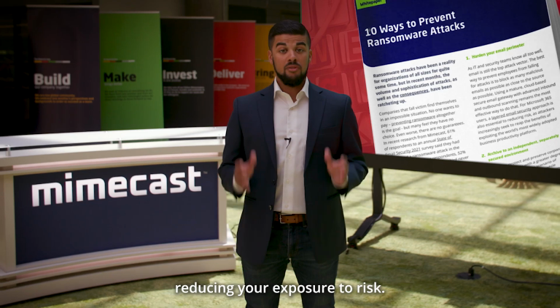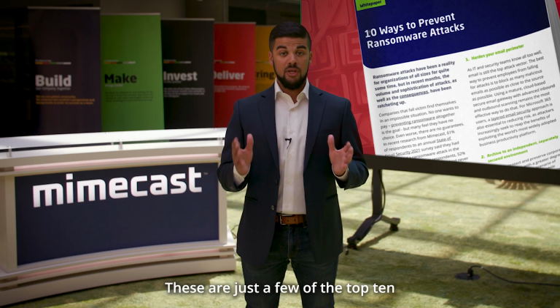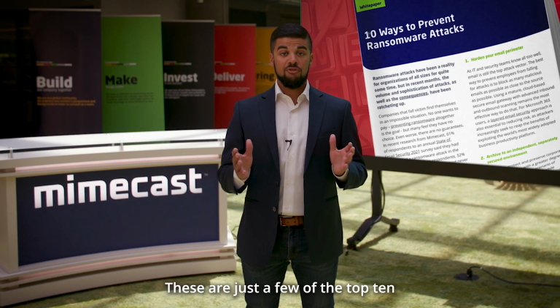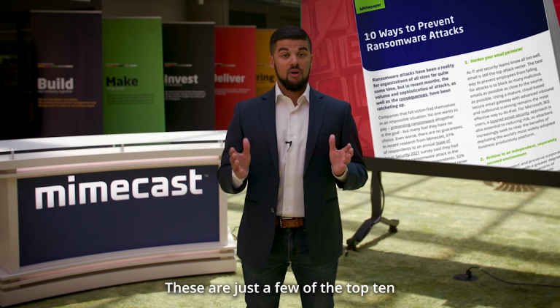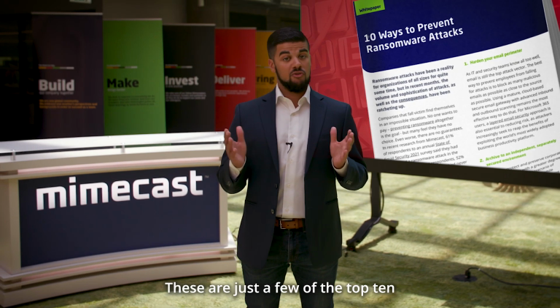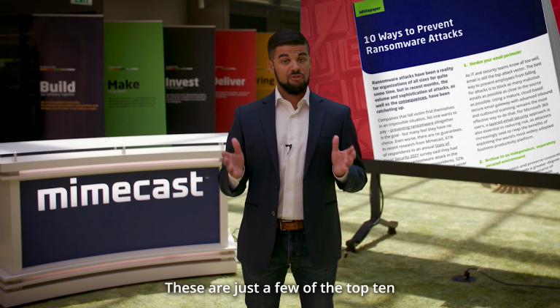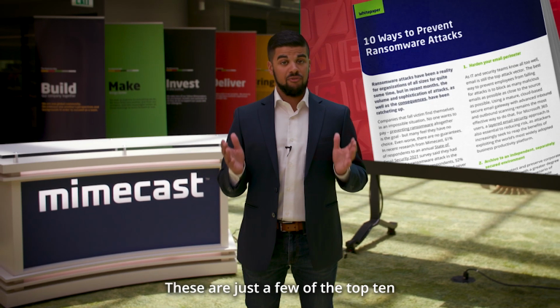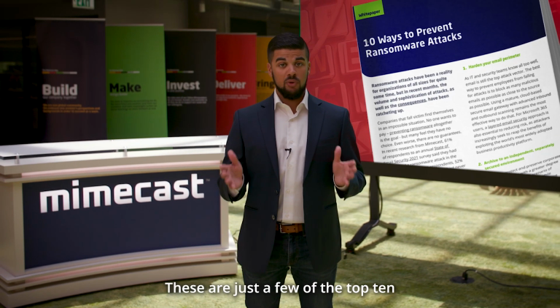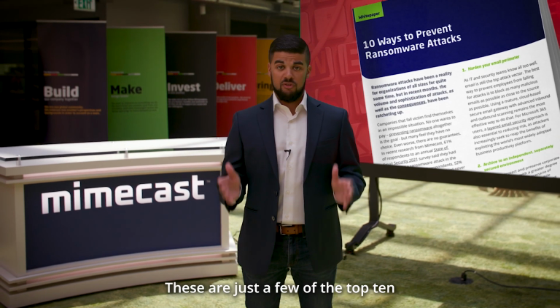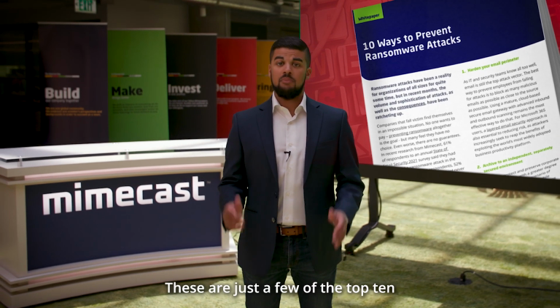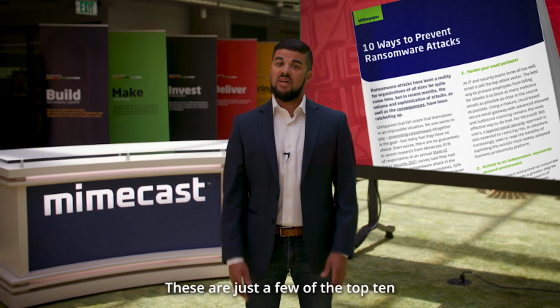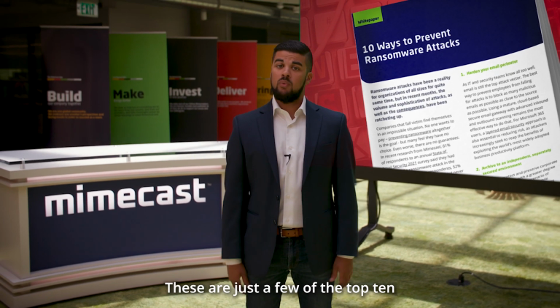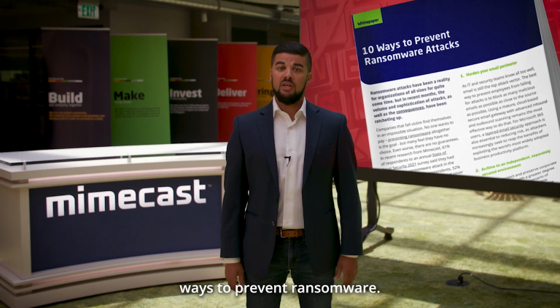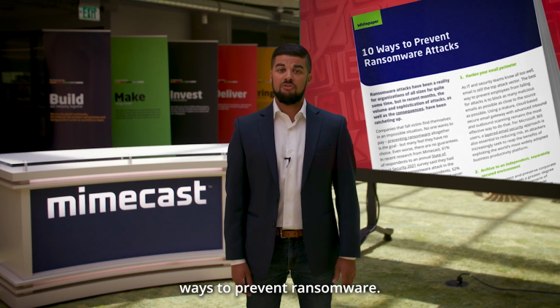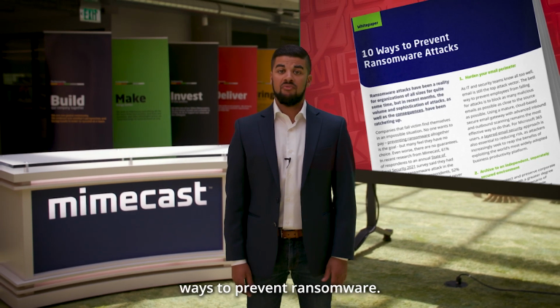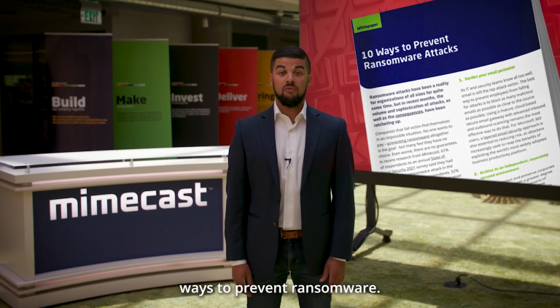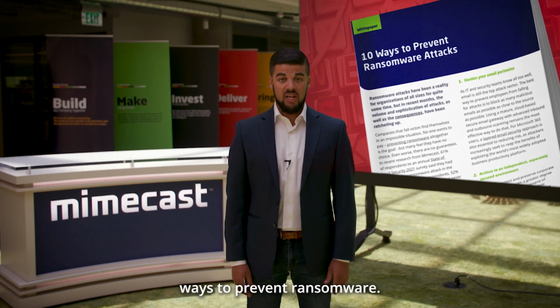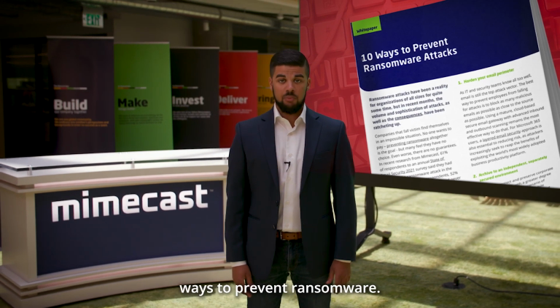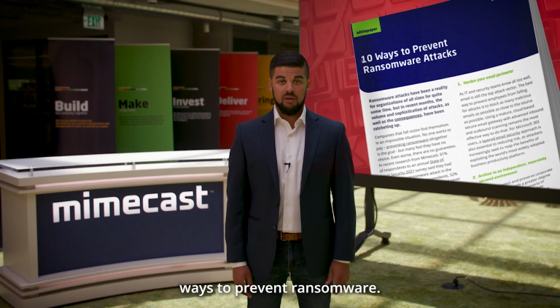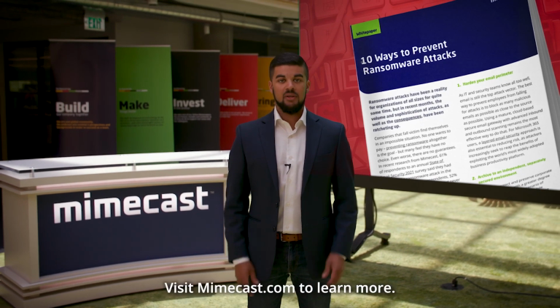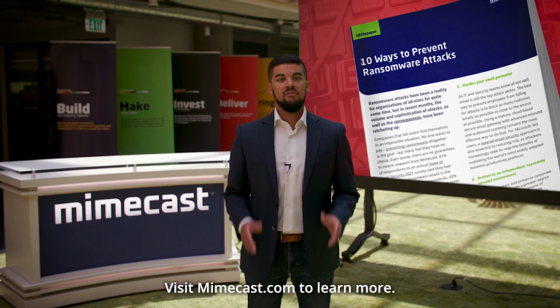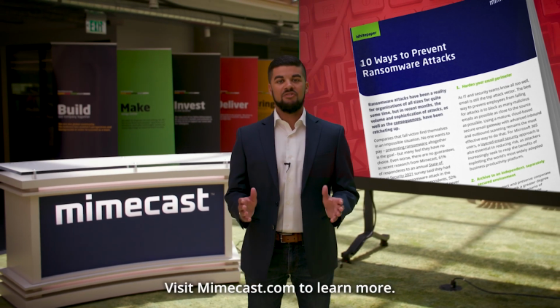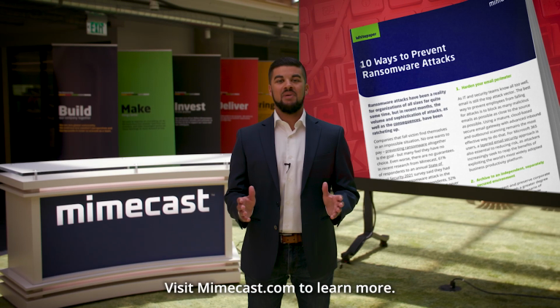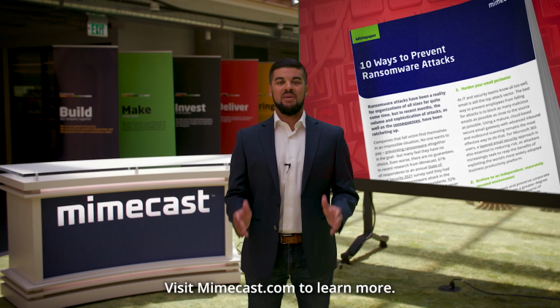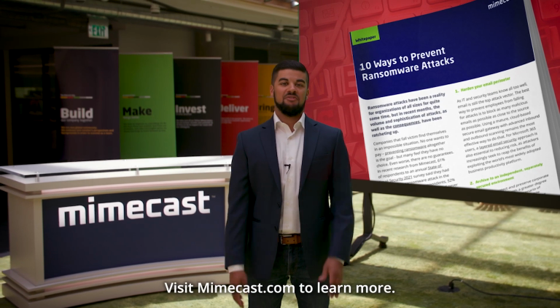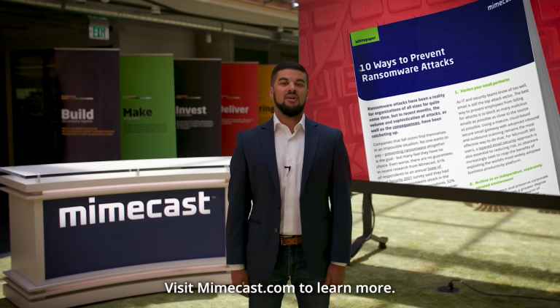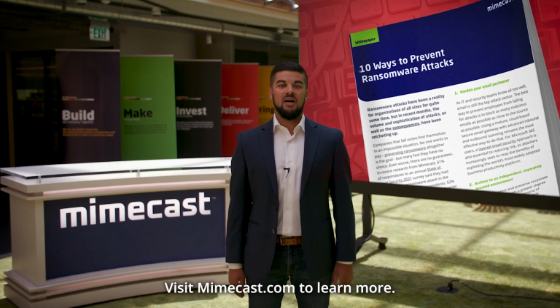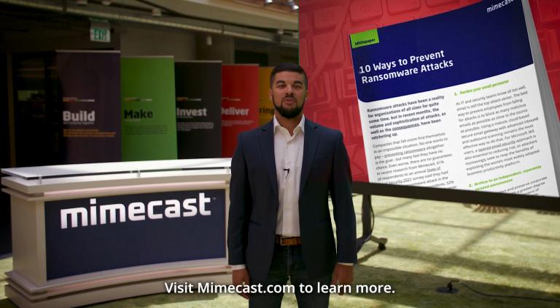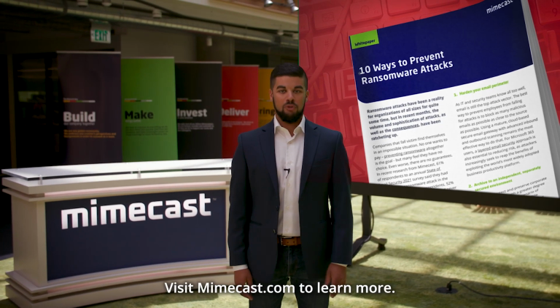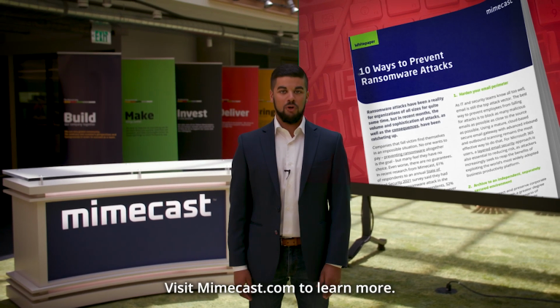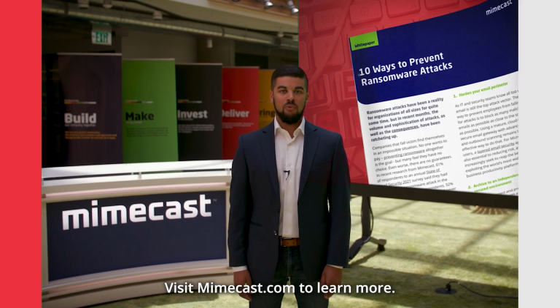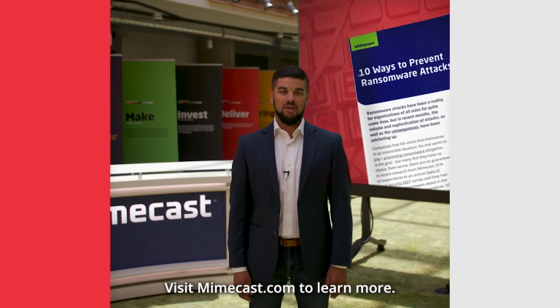These are just a few of the top 10 ways to prevent ransomware. Visit Mimecast.com to learn more.